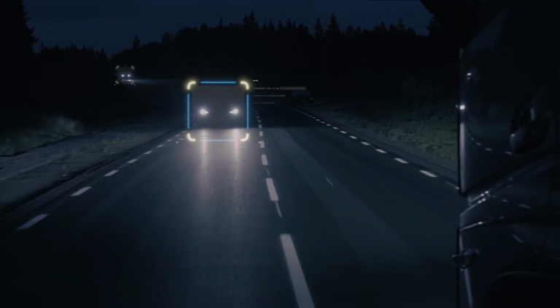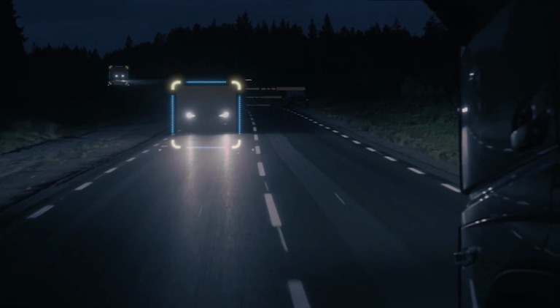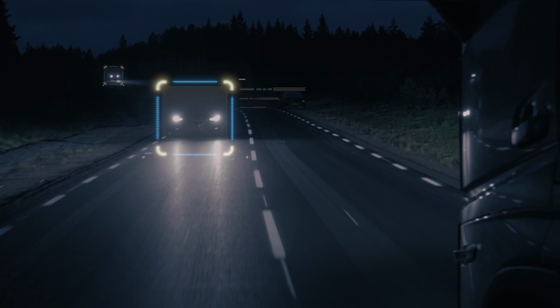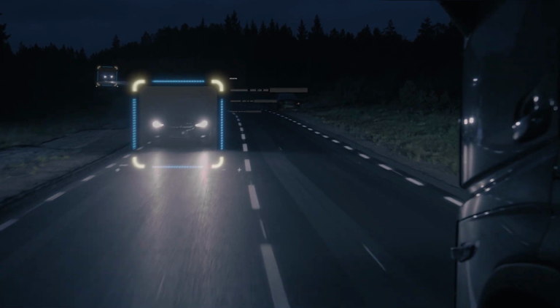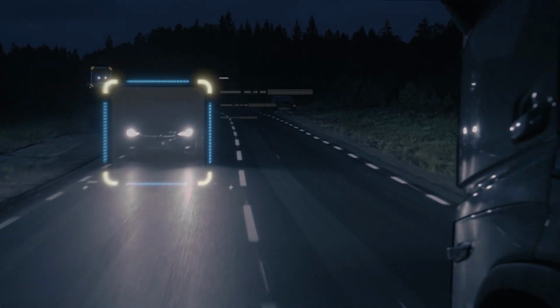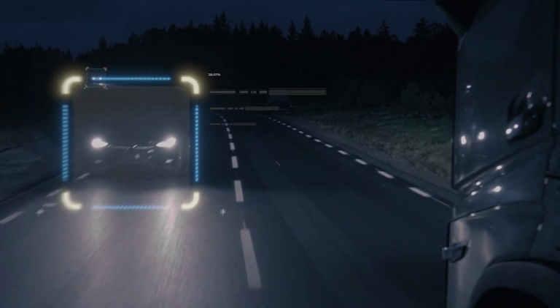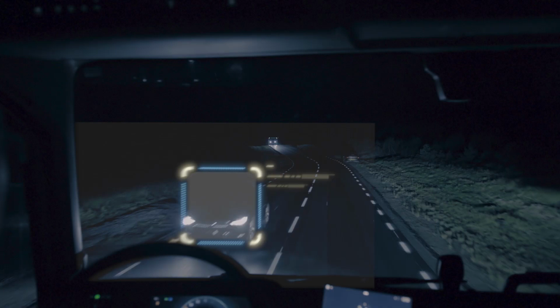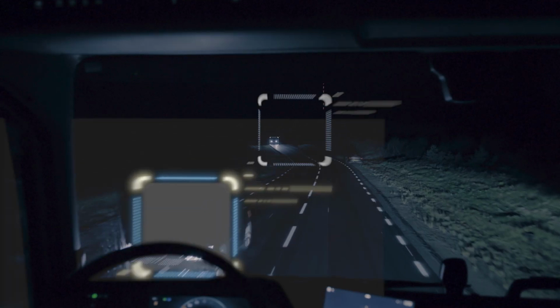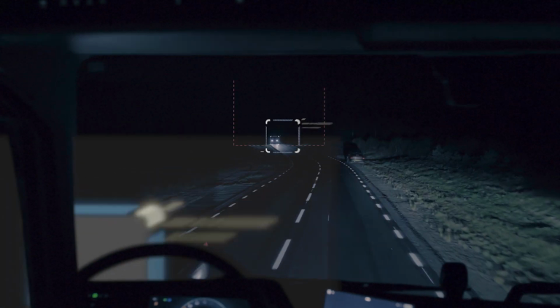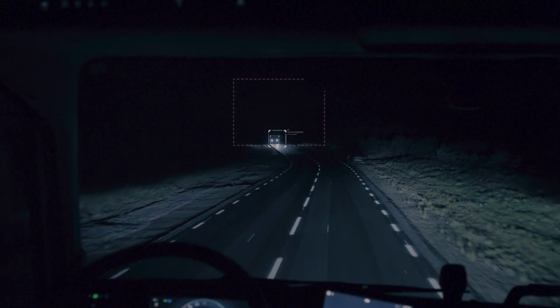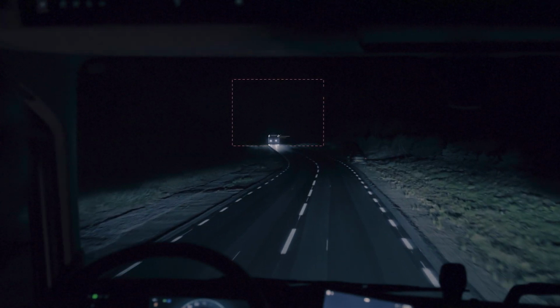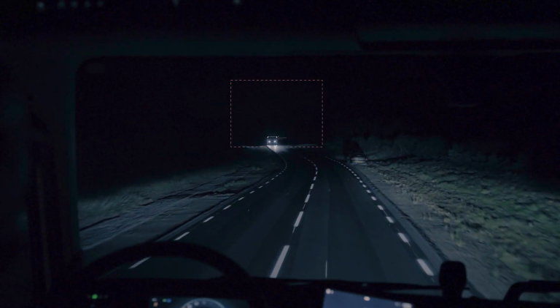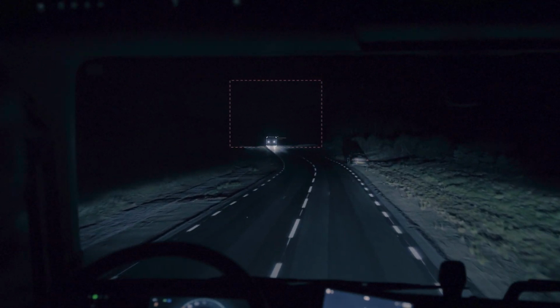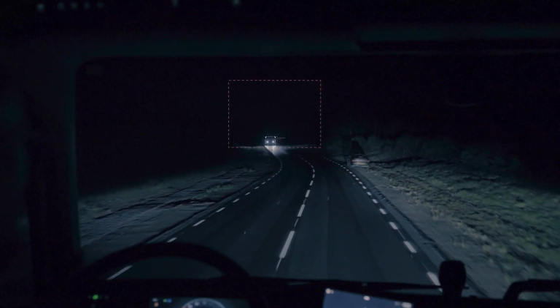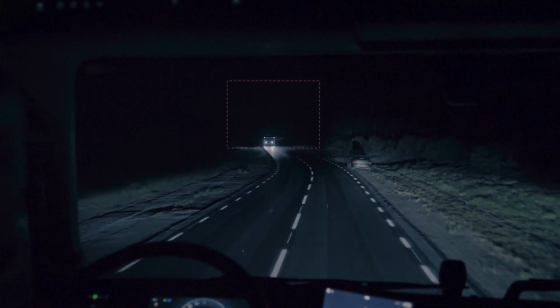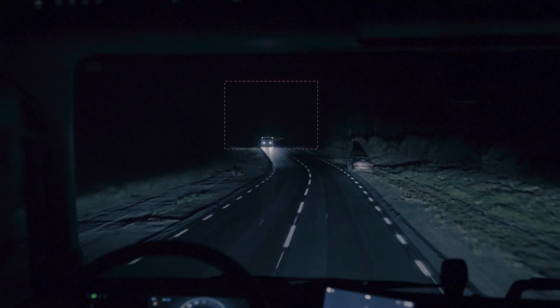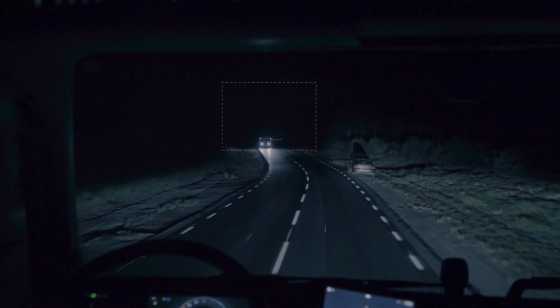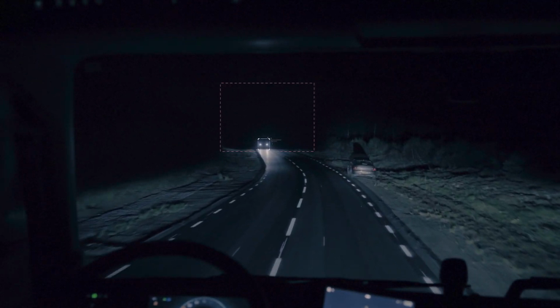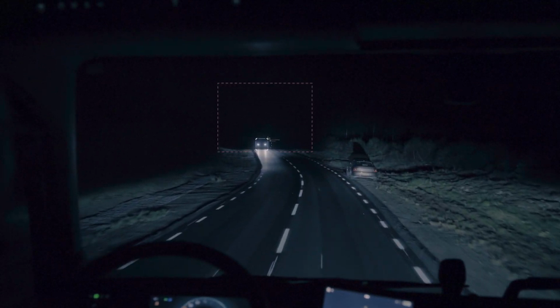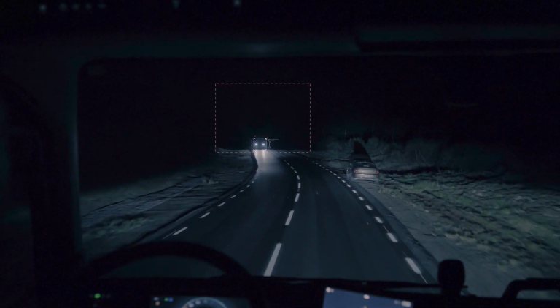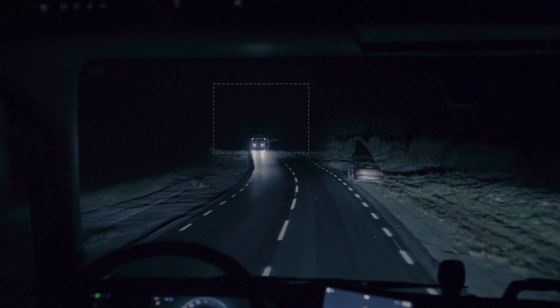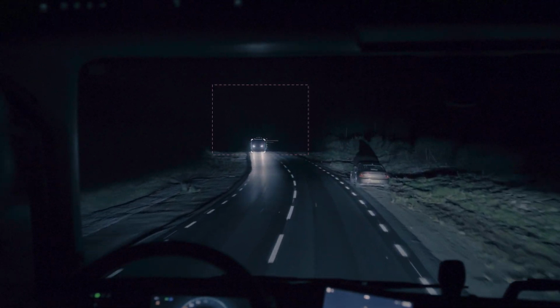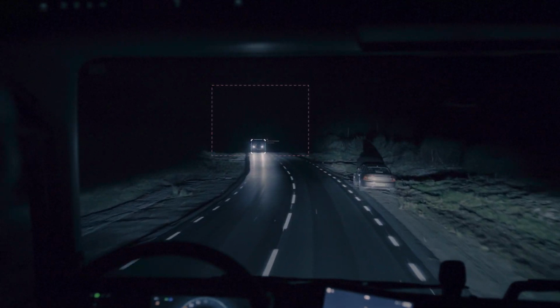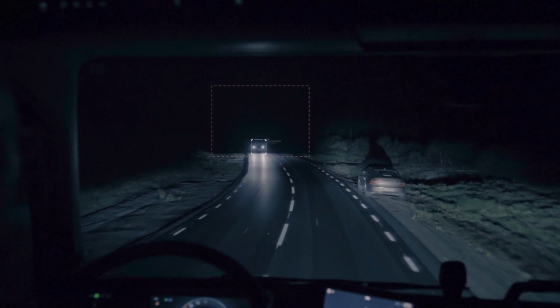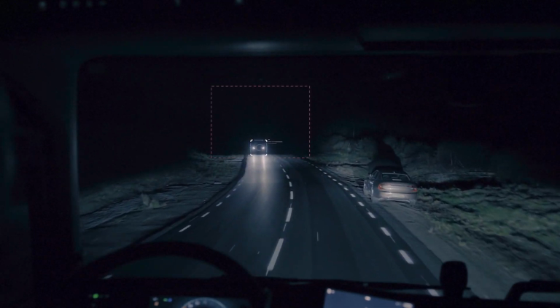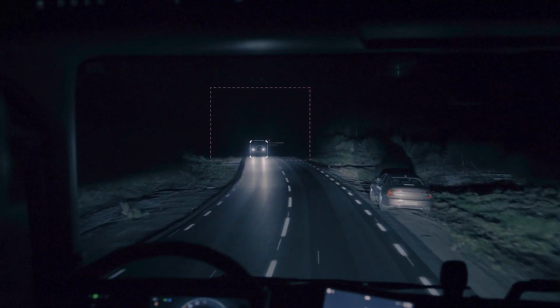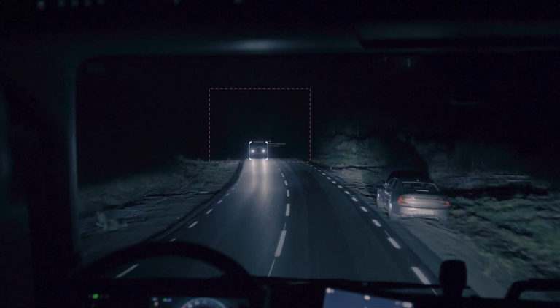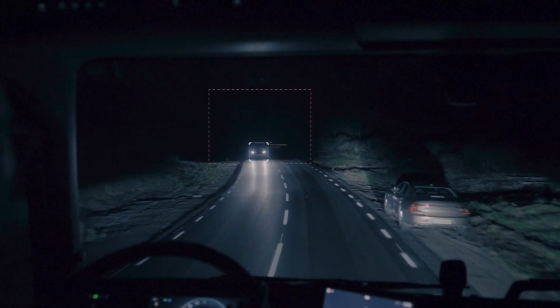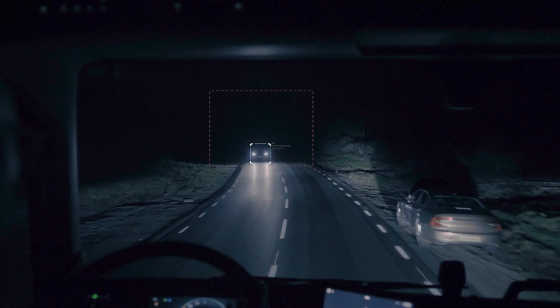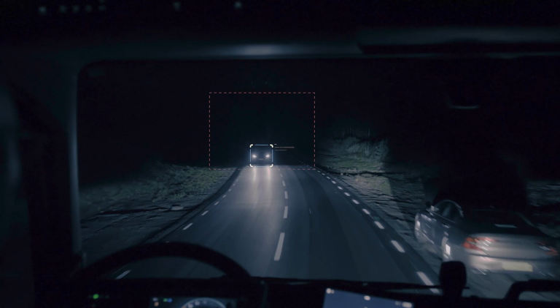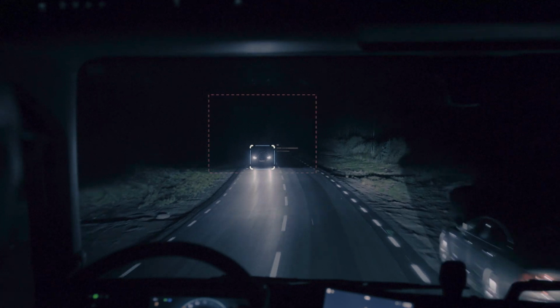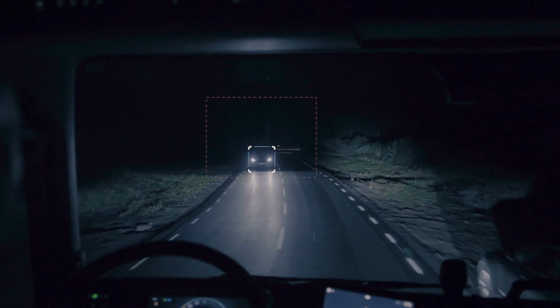The high beam still lights the unaffected parts of the road, and you experience far better night-time driving conditions.